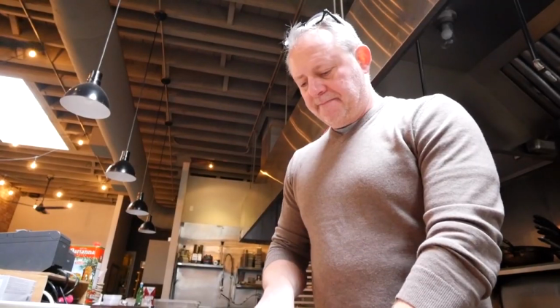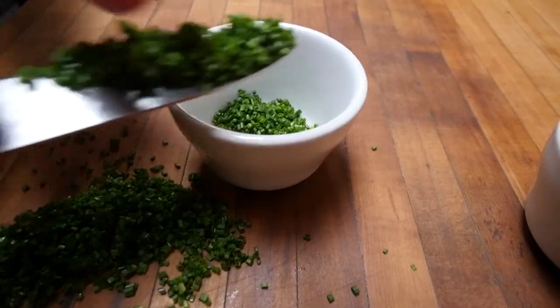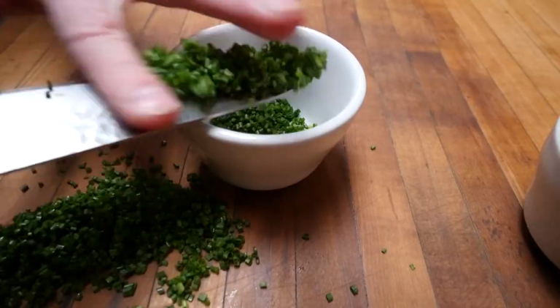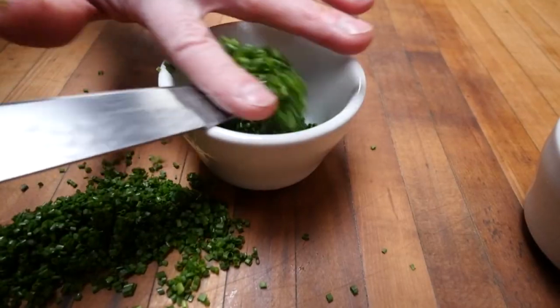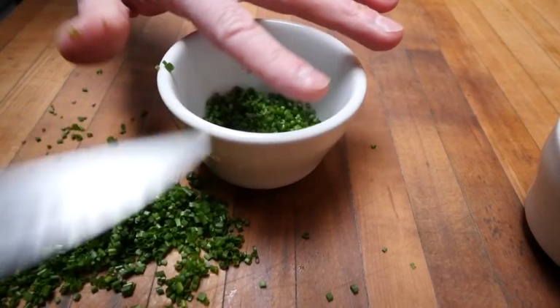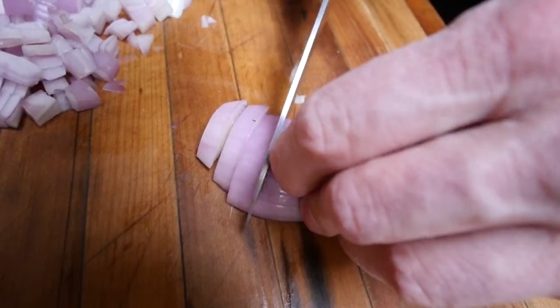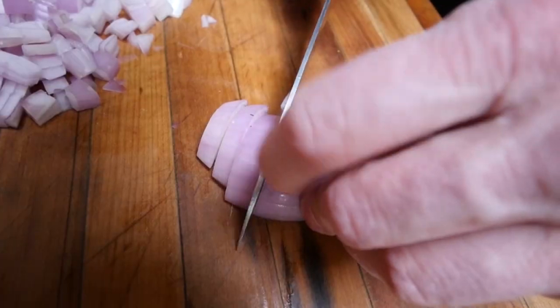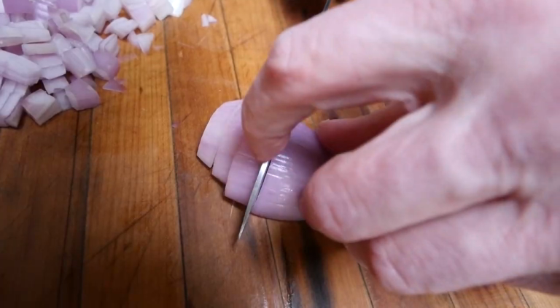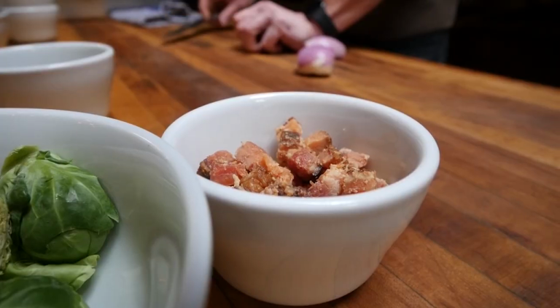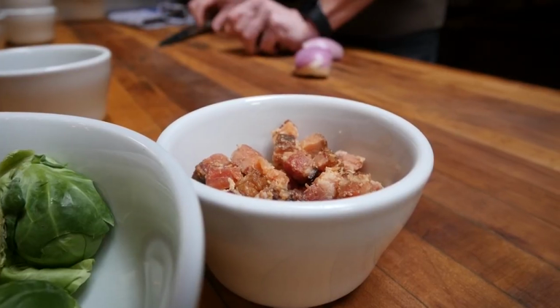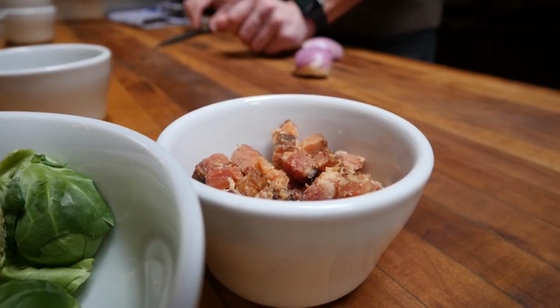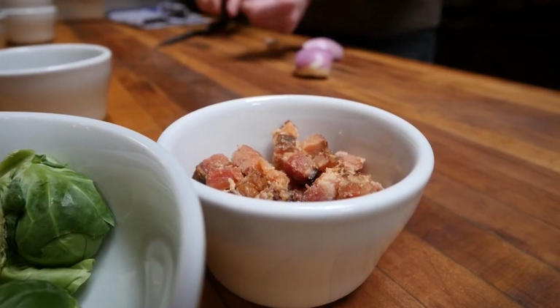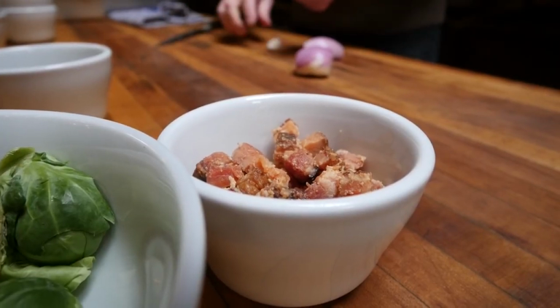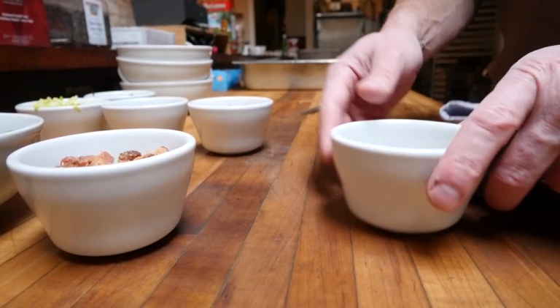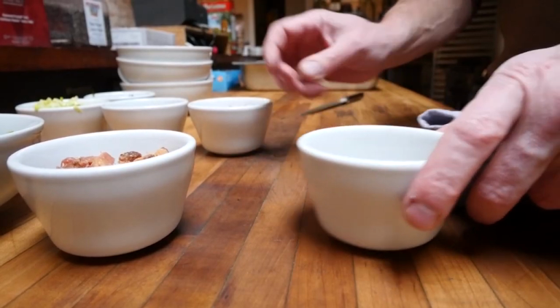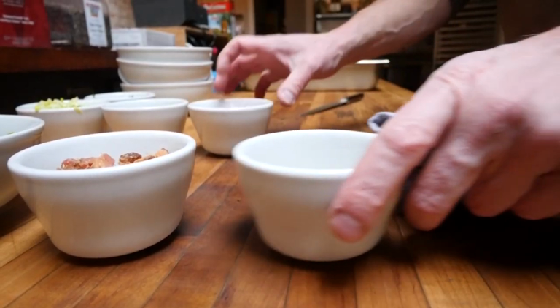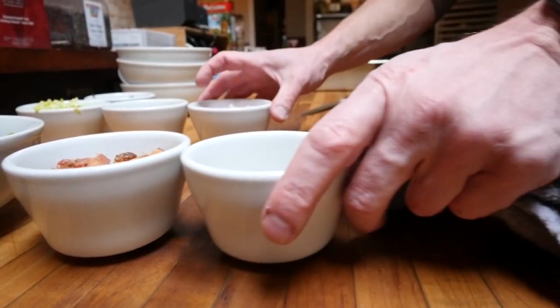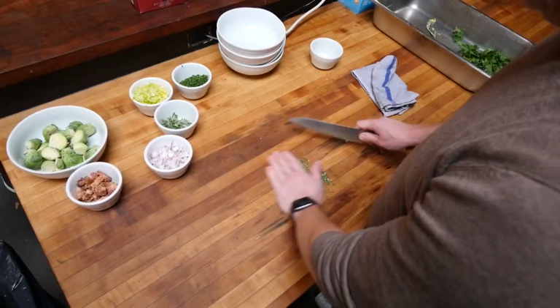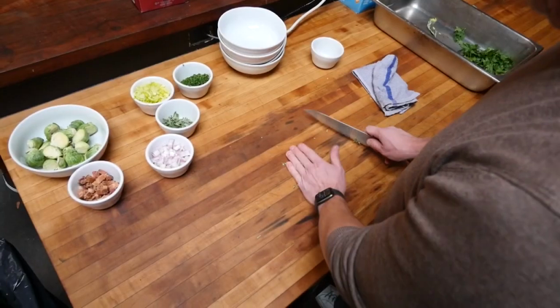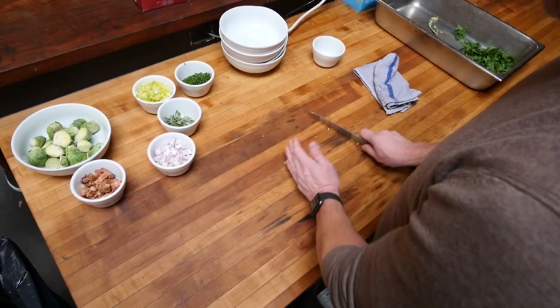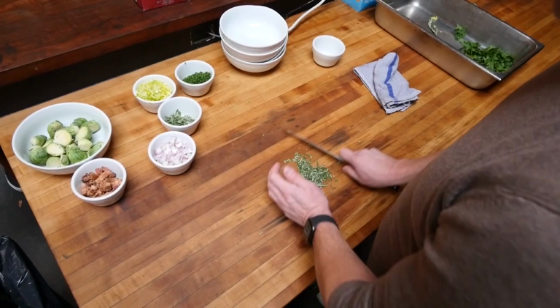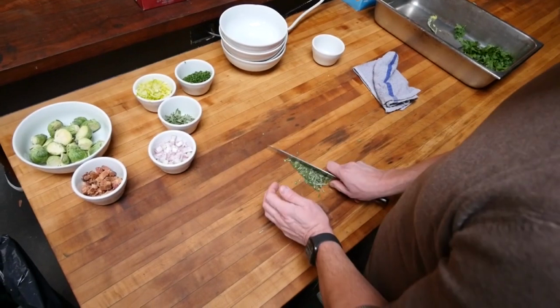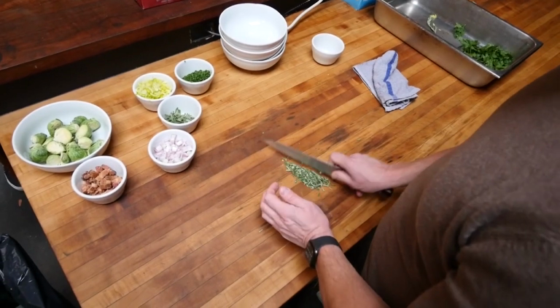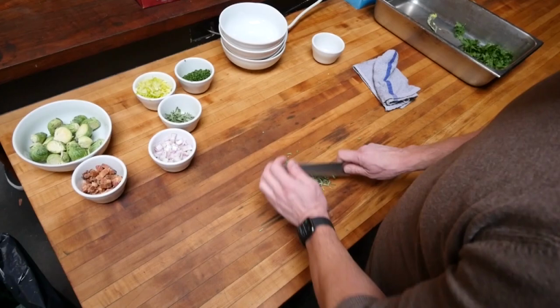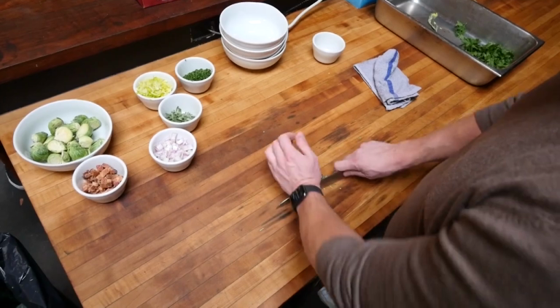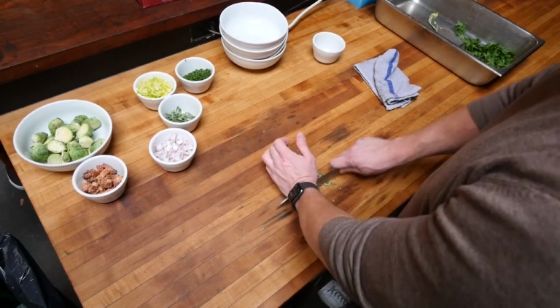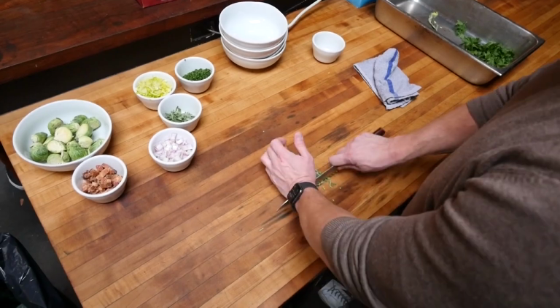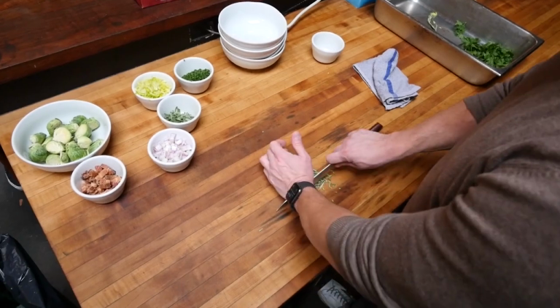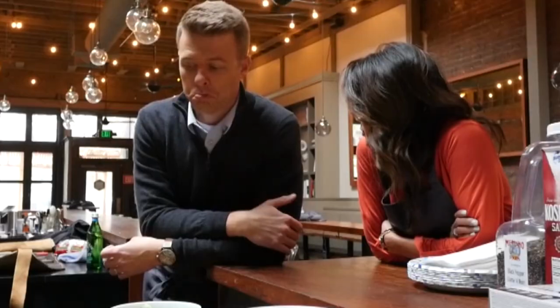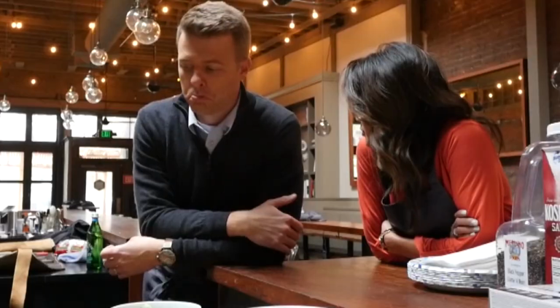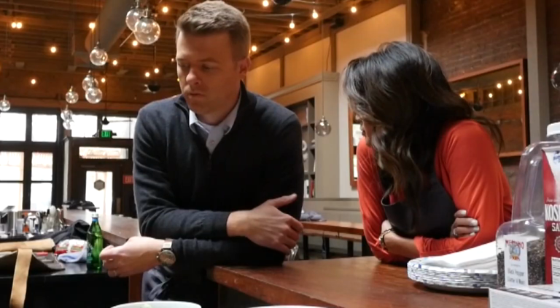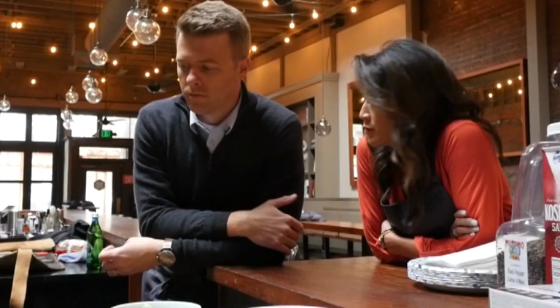First thing I do in the morning, put the turkey in. Then I do all the prep for all the side dishes while it's cooking.